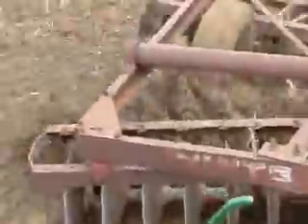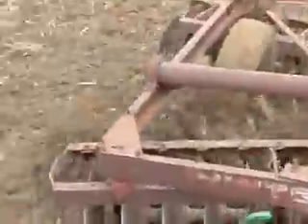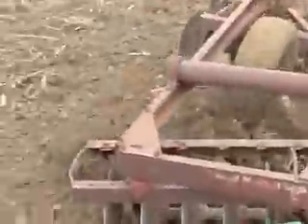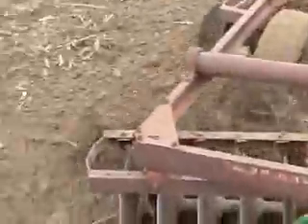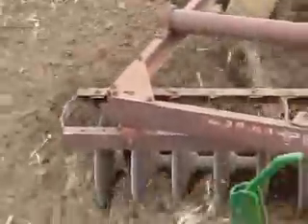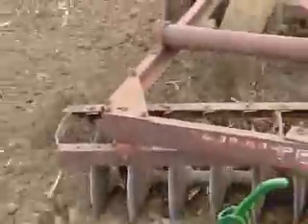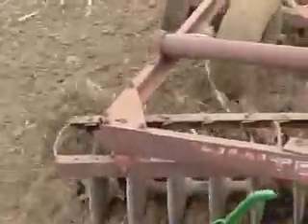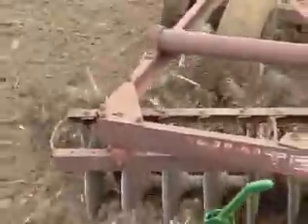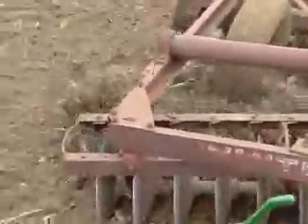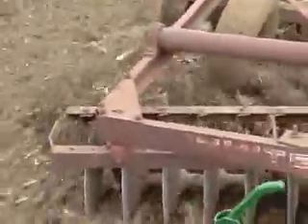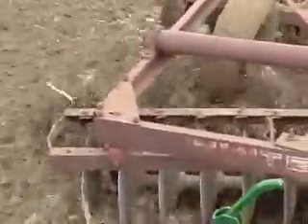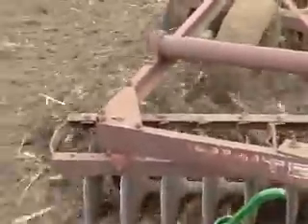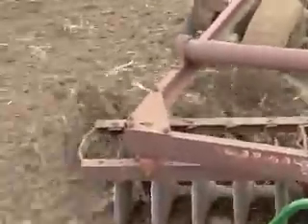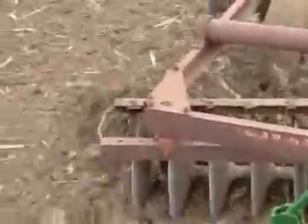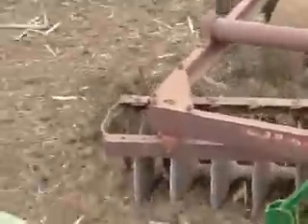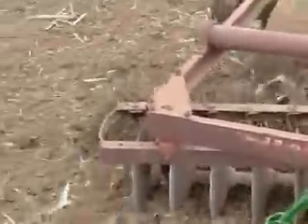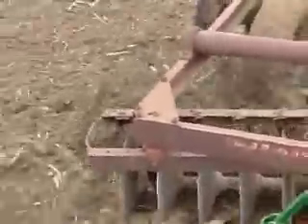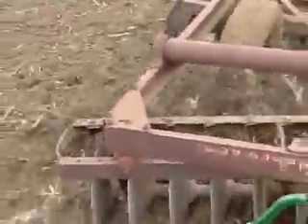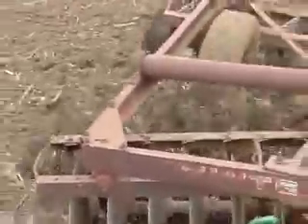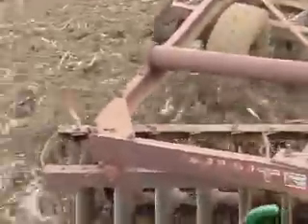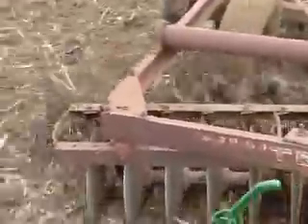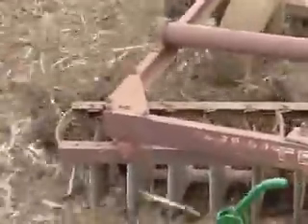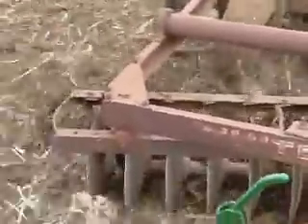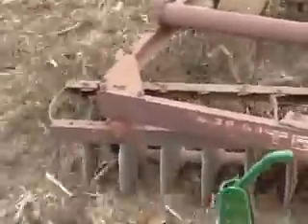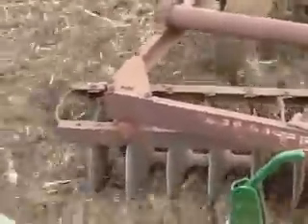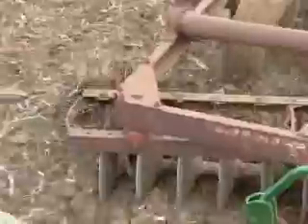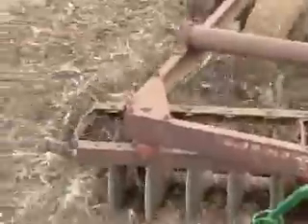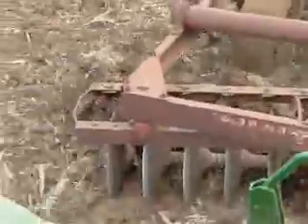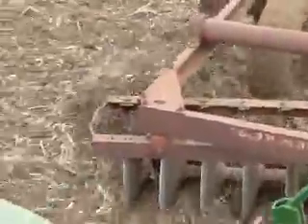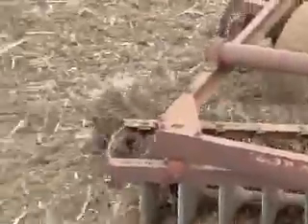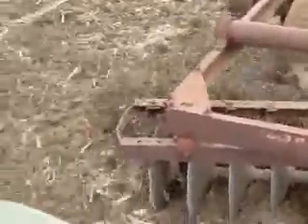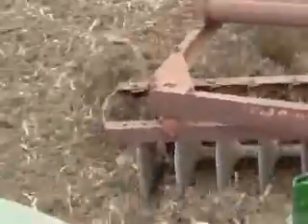Here's a close-up of the disc harrow. As you can see, it really does chop up and throw the dirt around and get it ready.